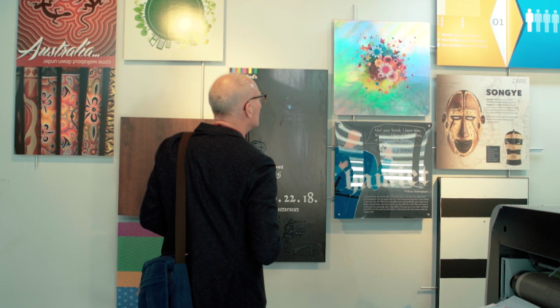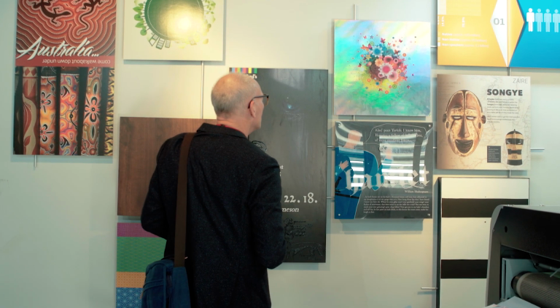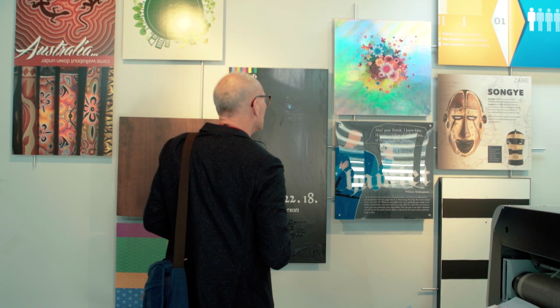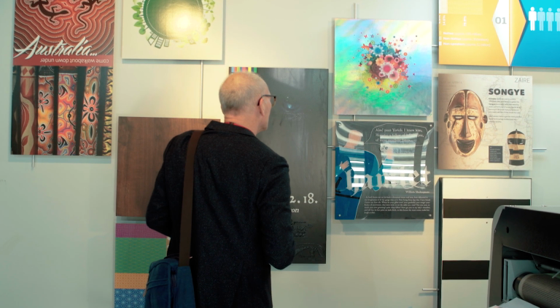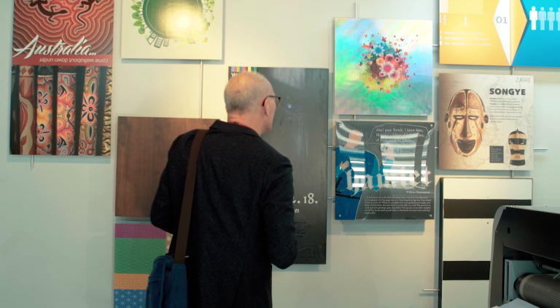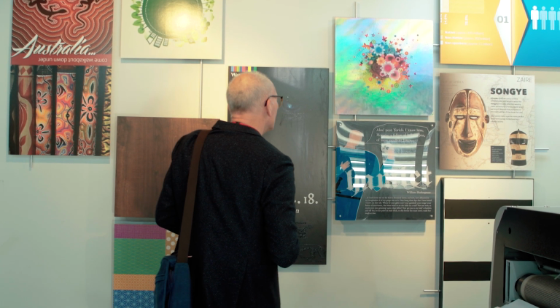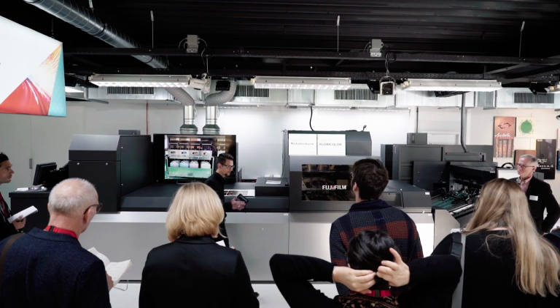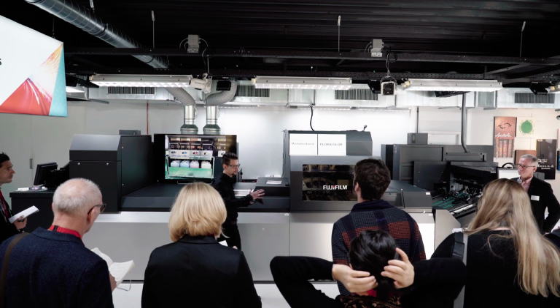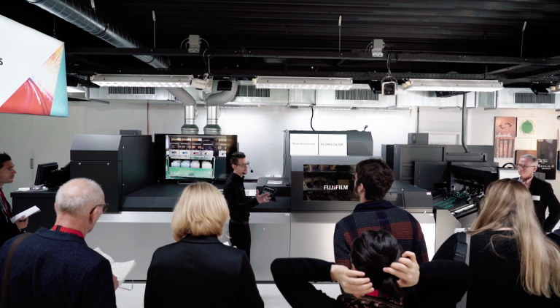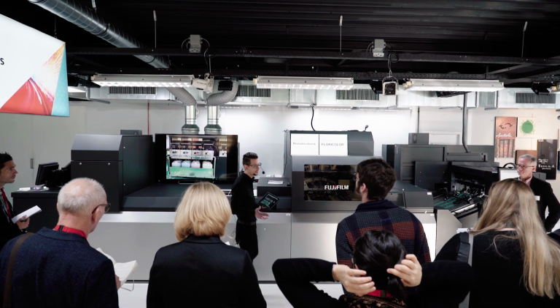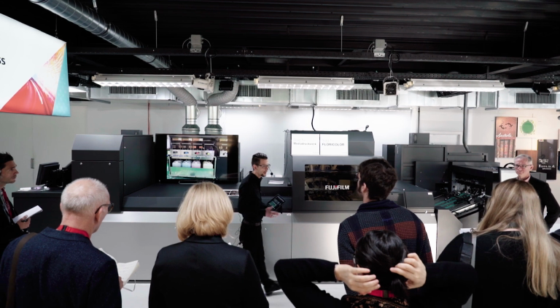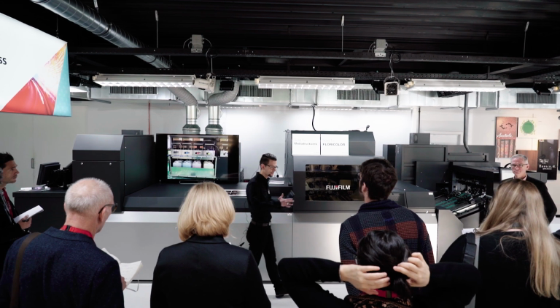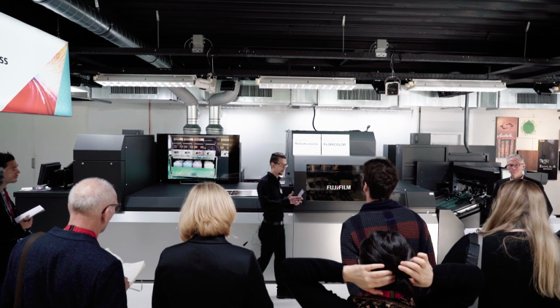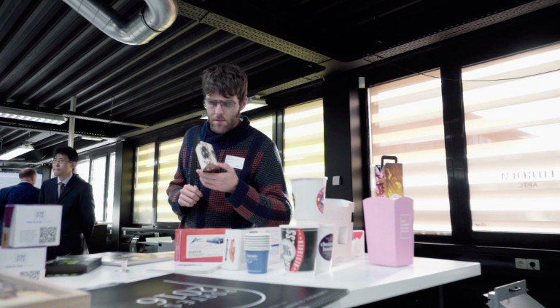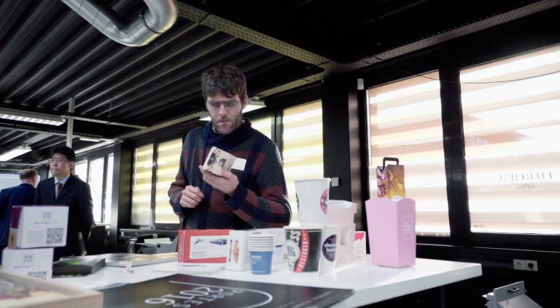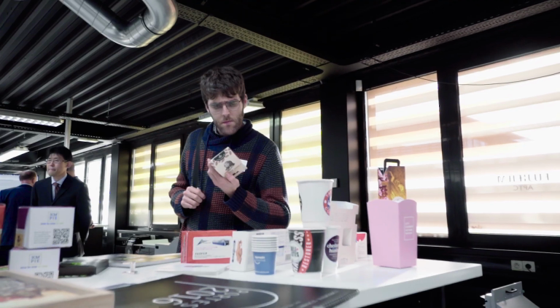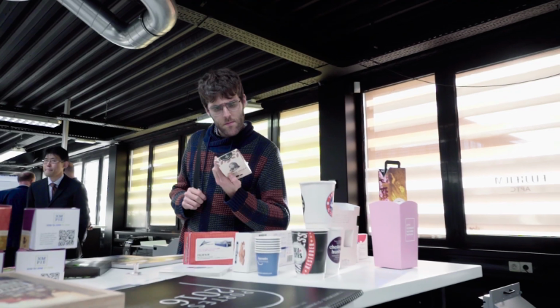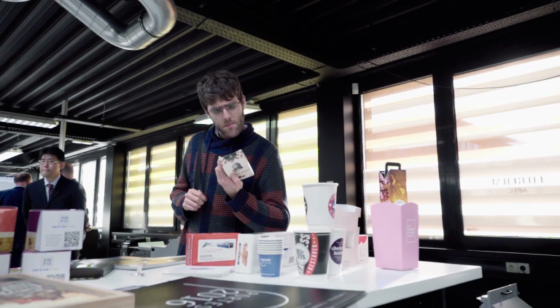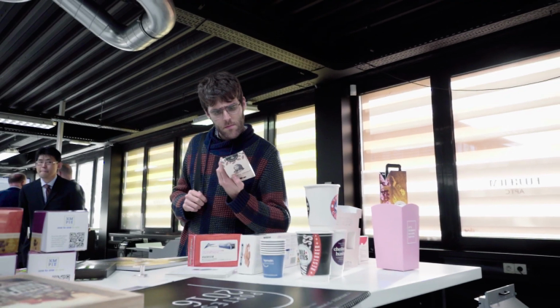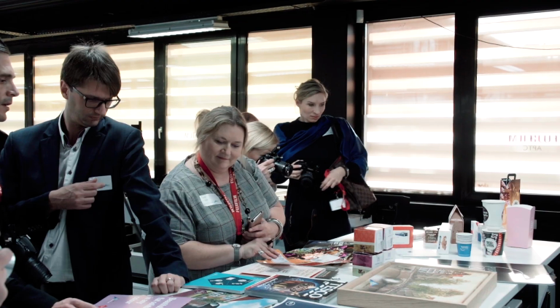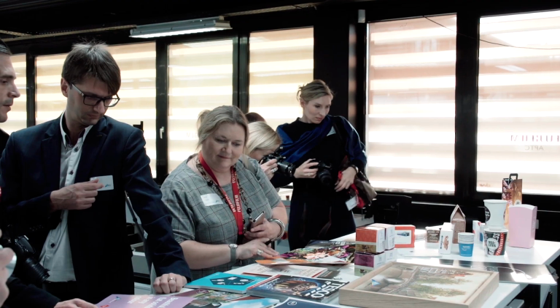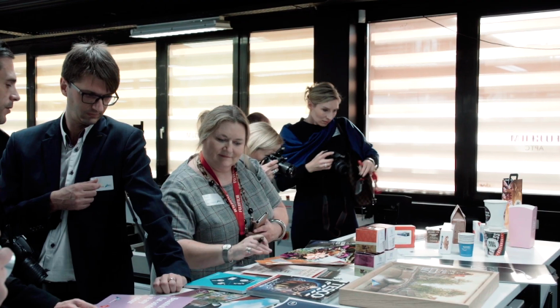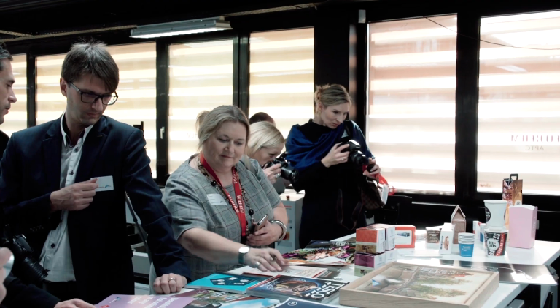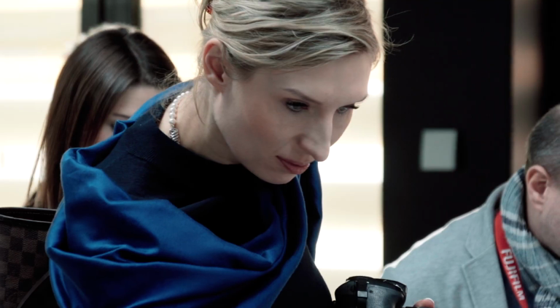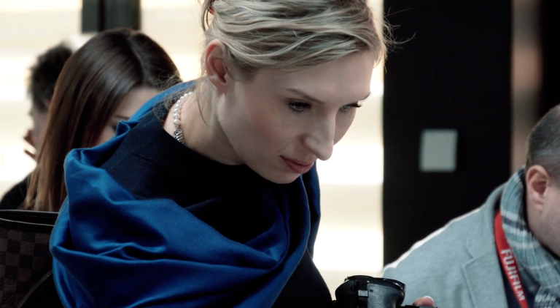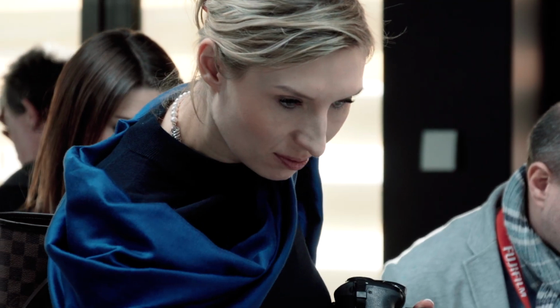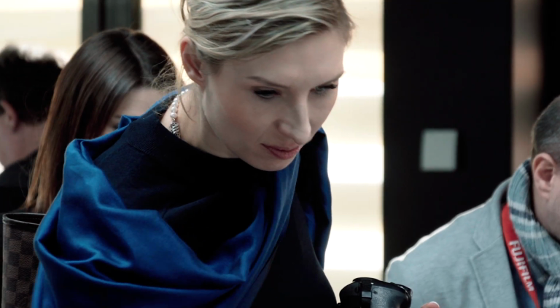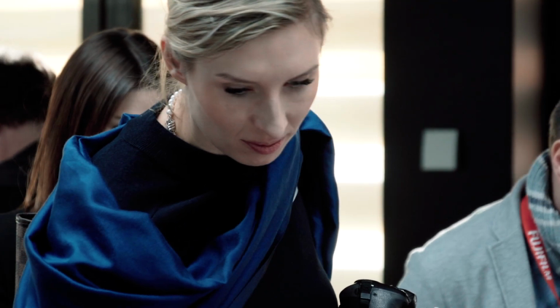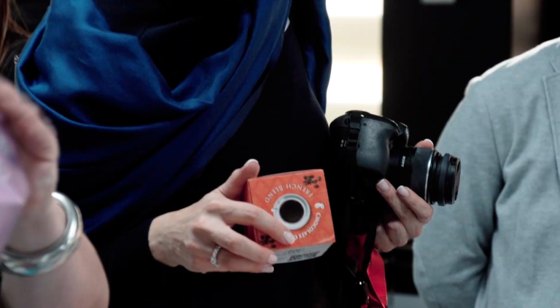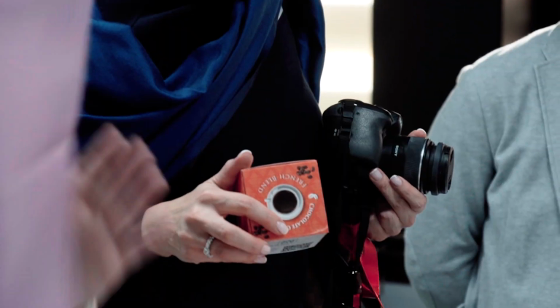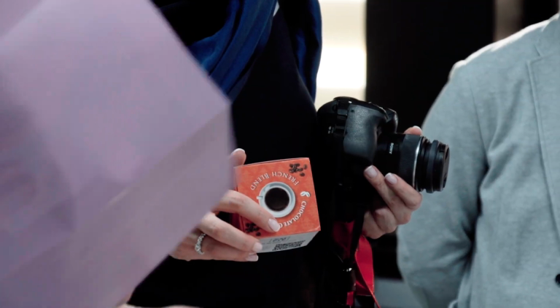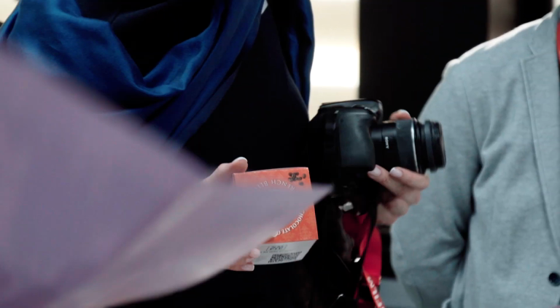We've invited all these people to look at the press in more detail, to get hands on with samples and to take away lots of print that we've been doing over the past few days.